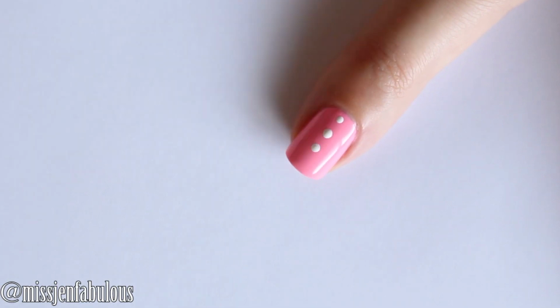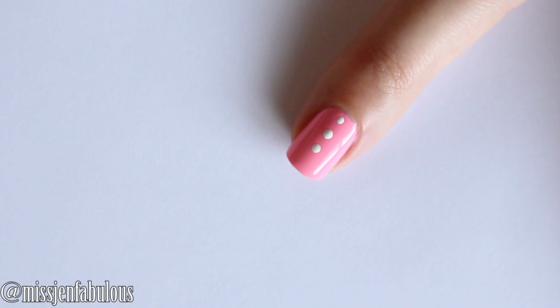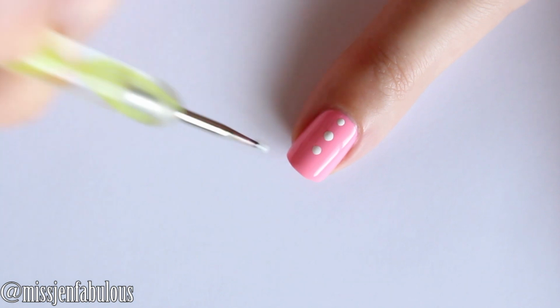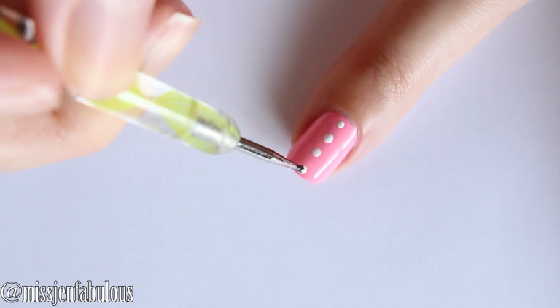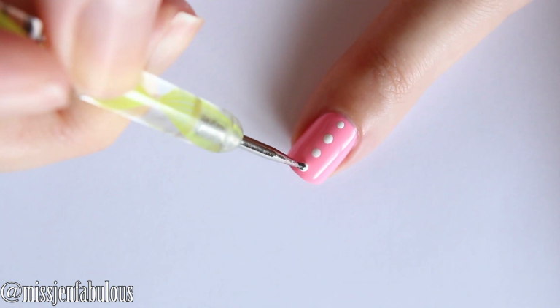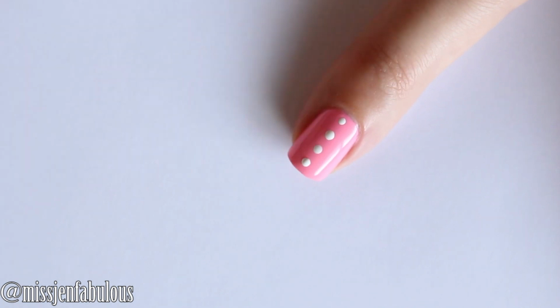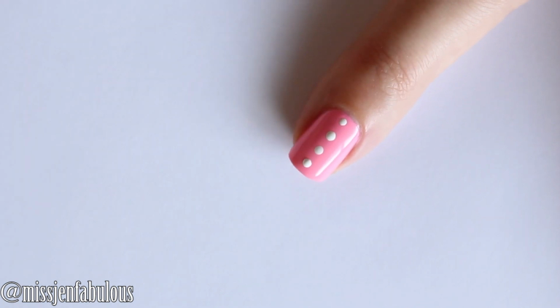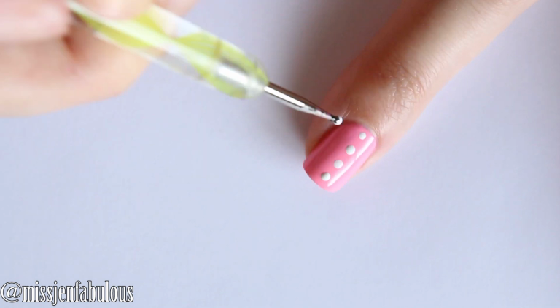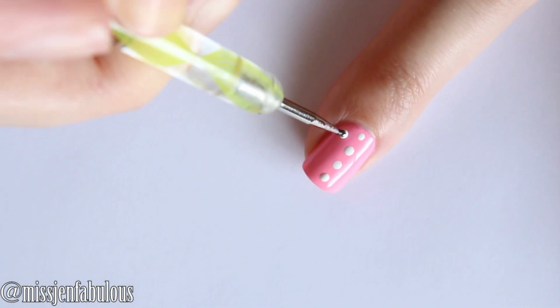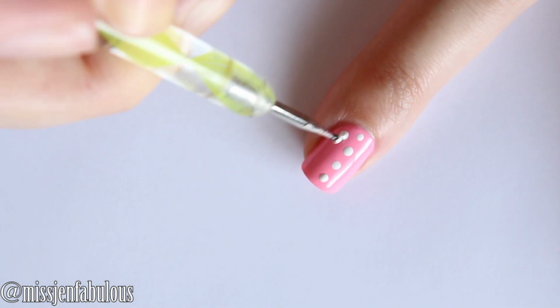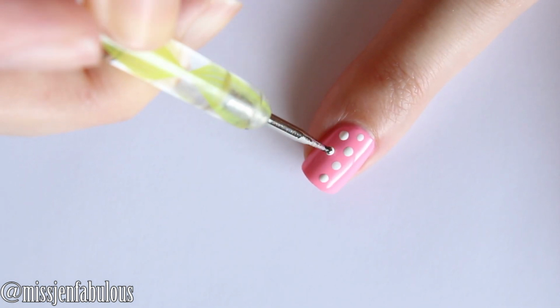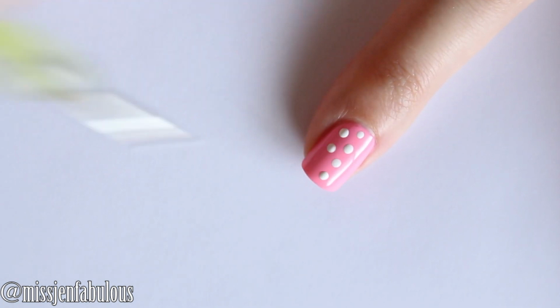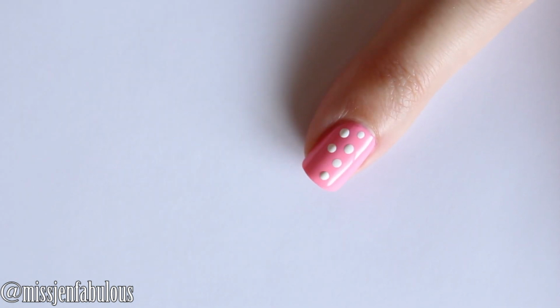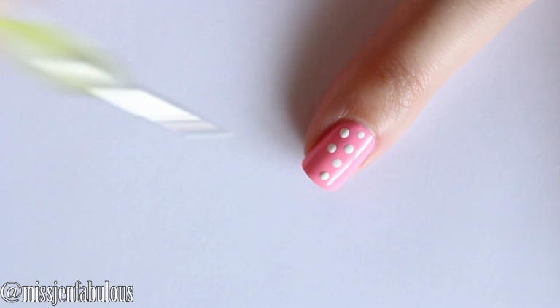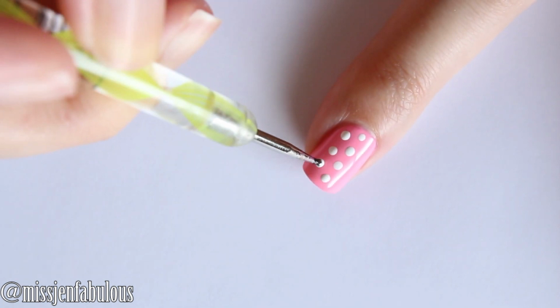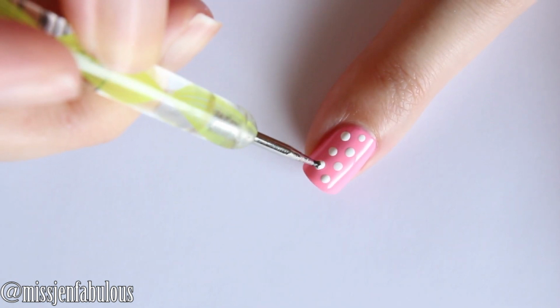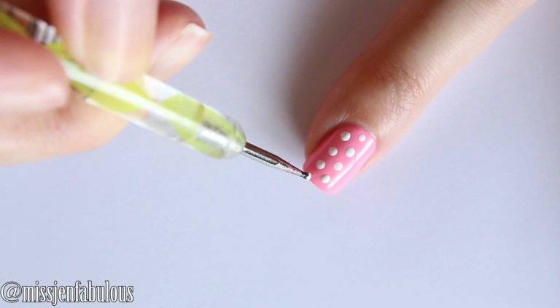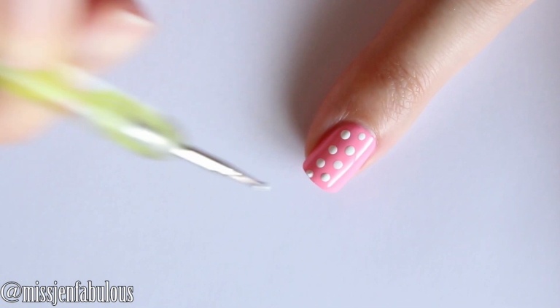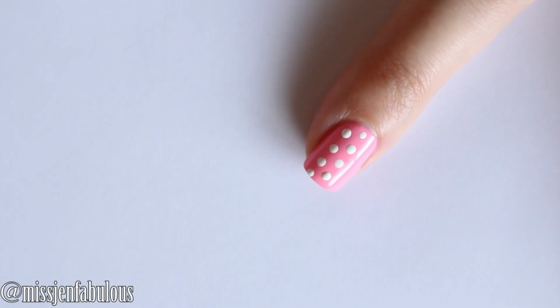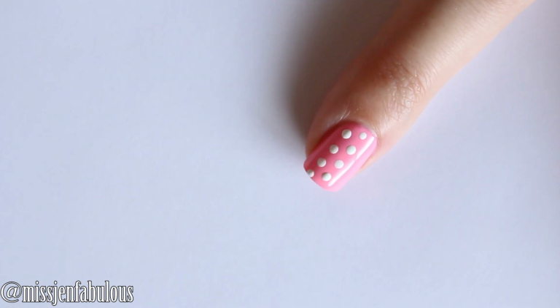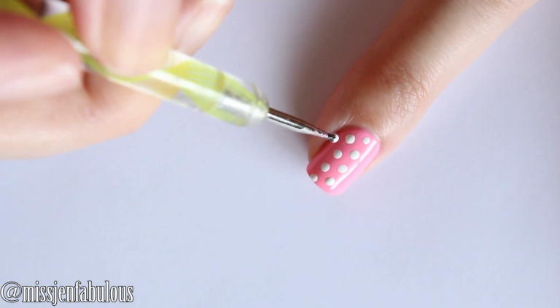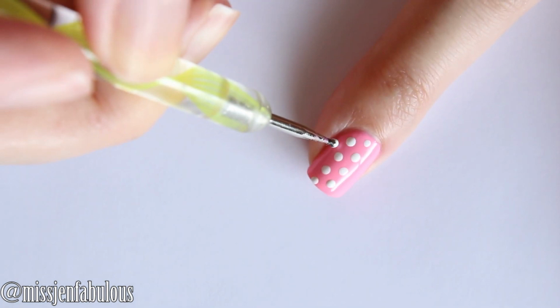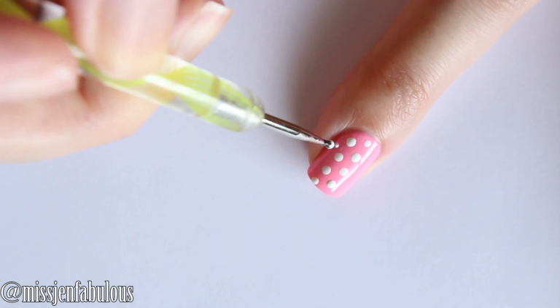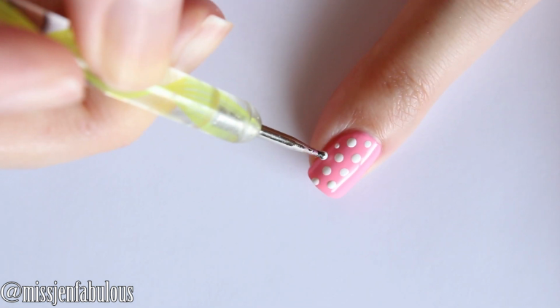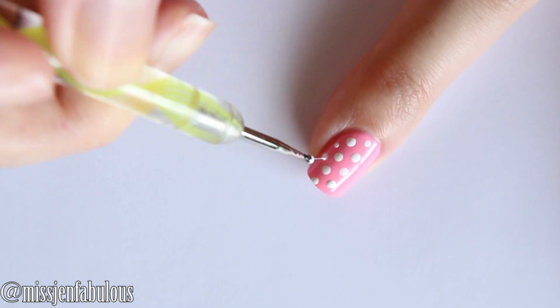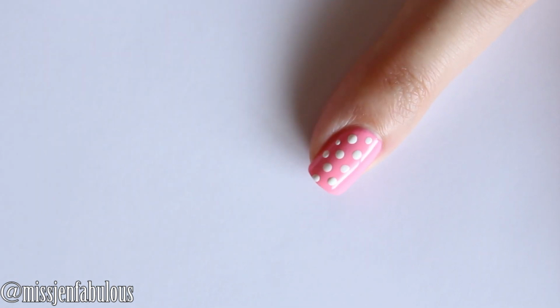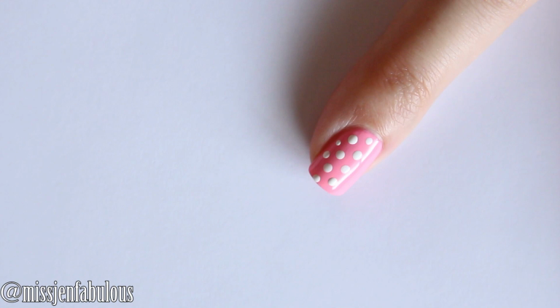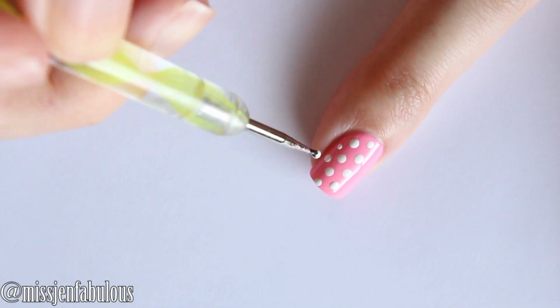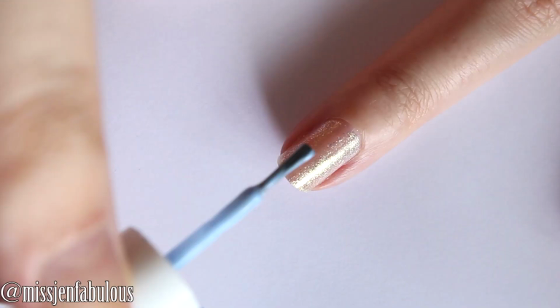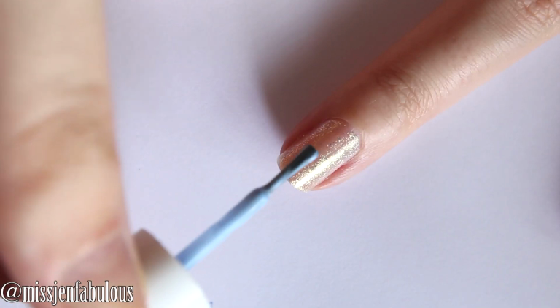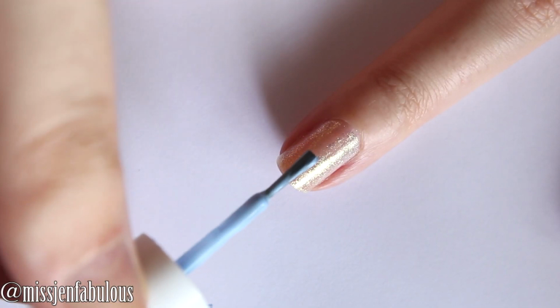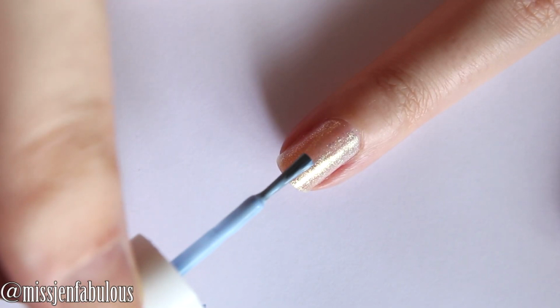So for my pinky and my pointer finger I am just painting them pink and adding white polka dots all over the nail.